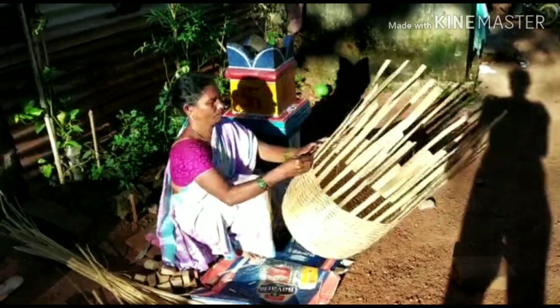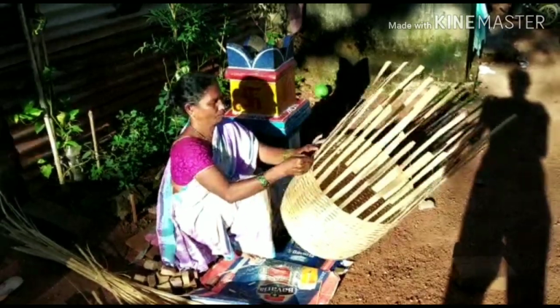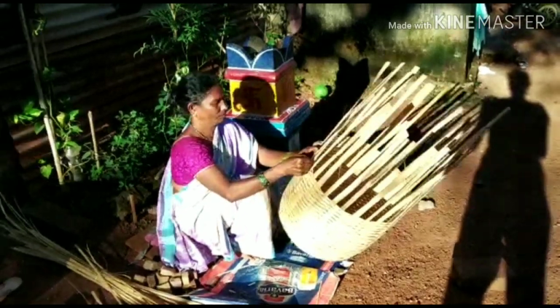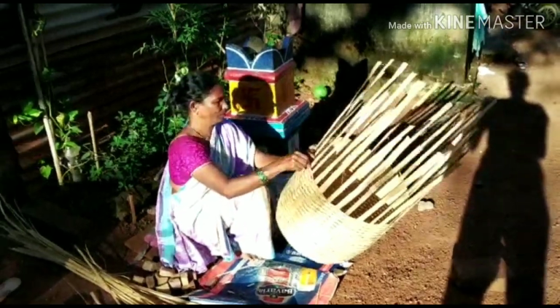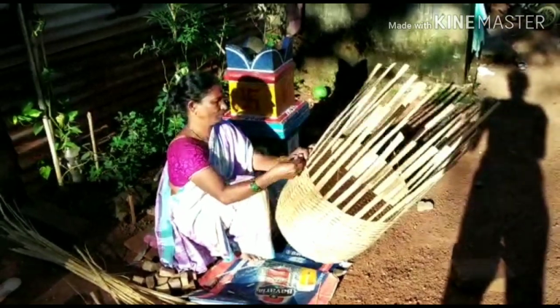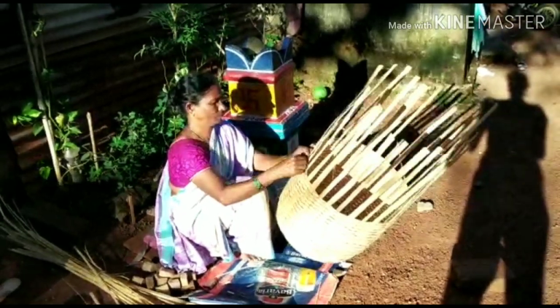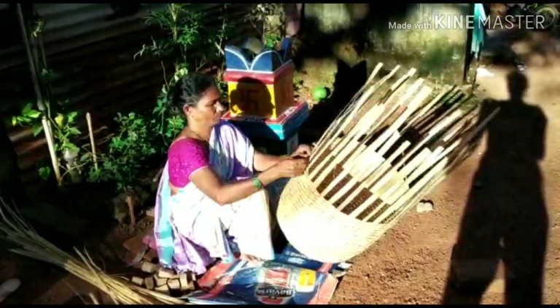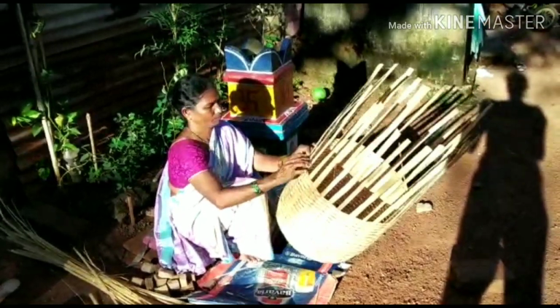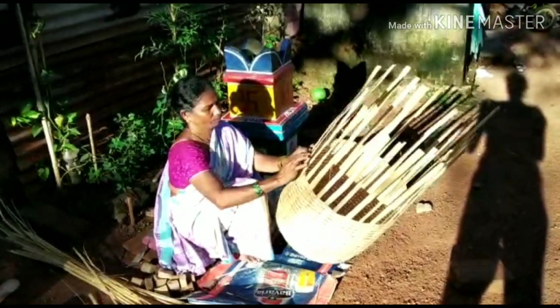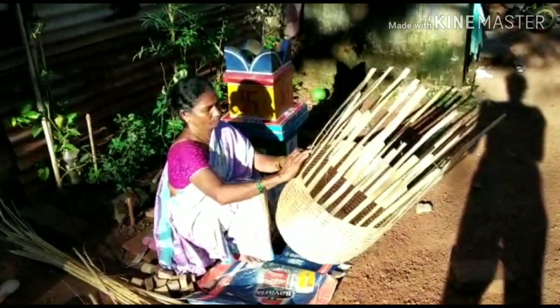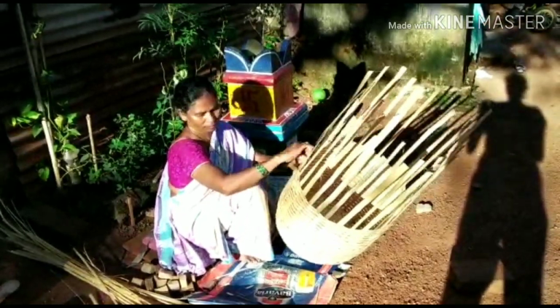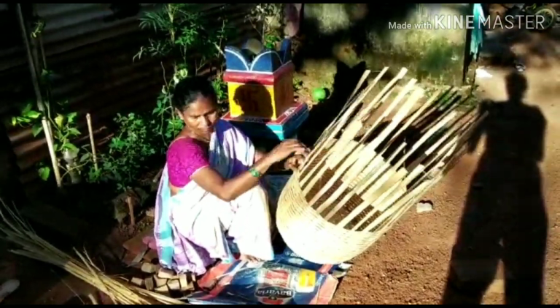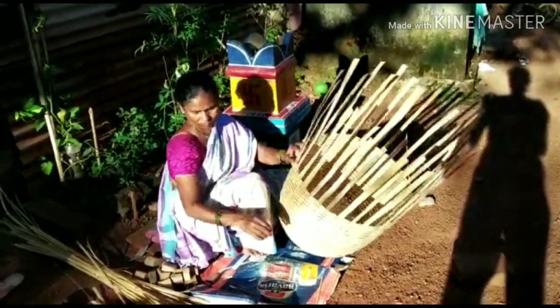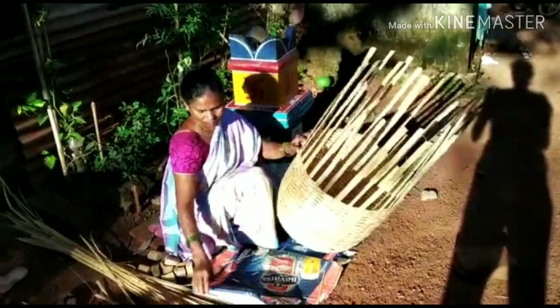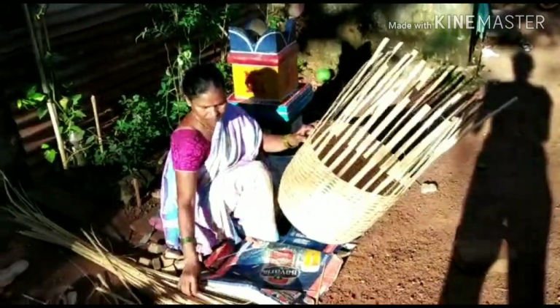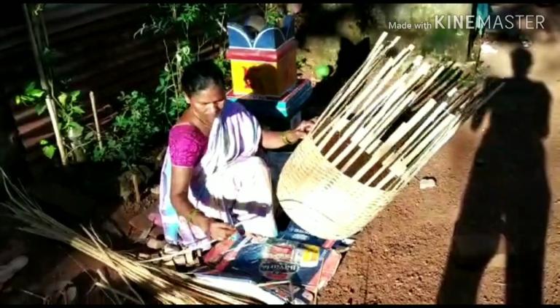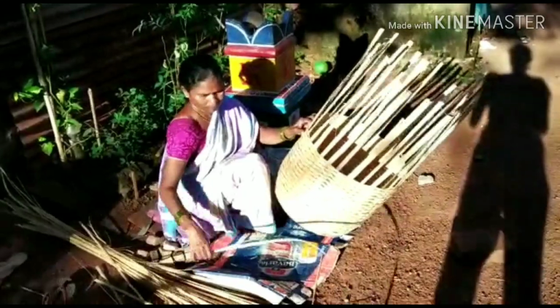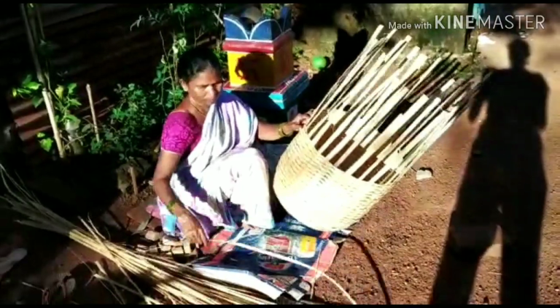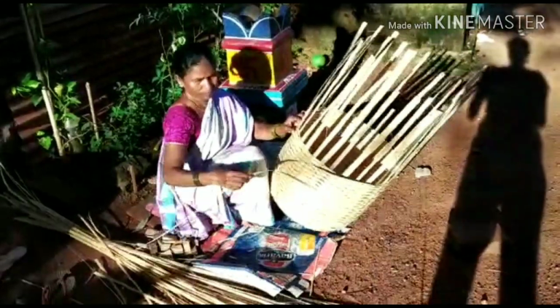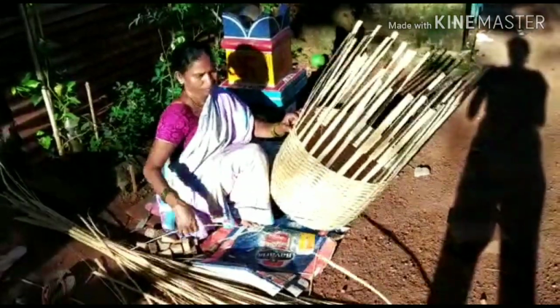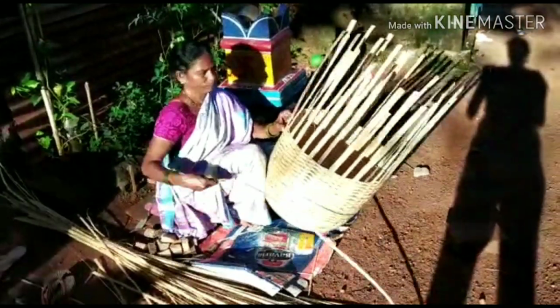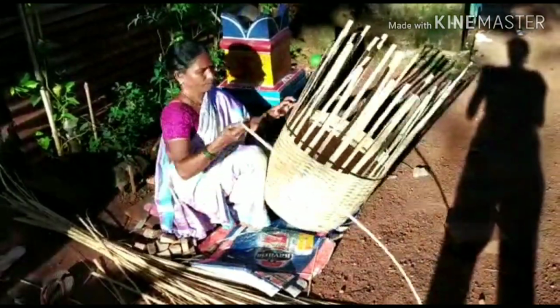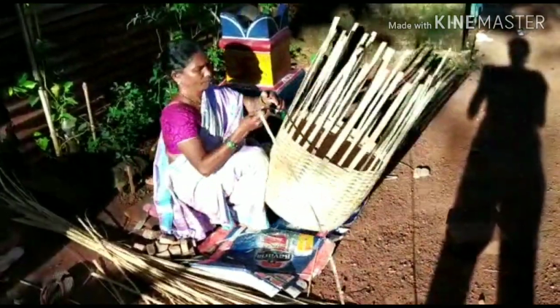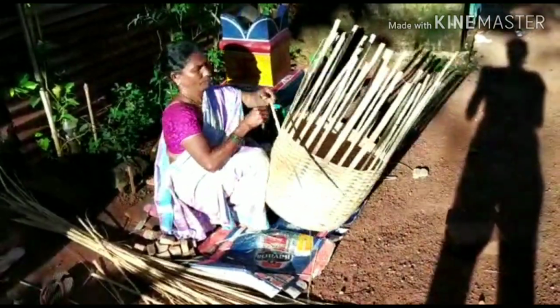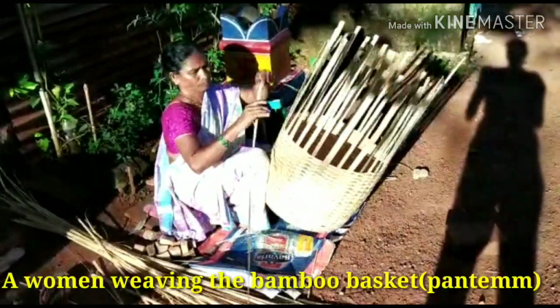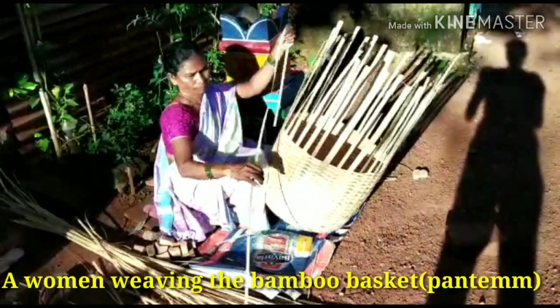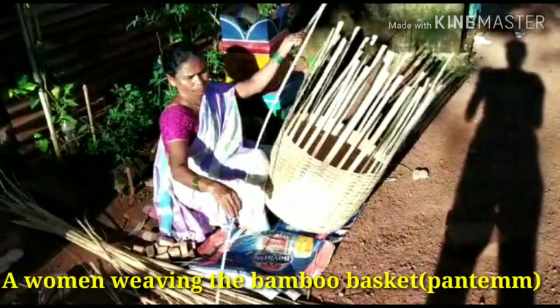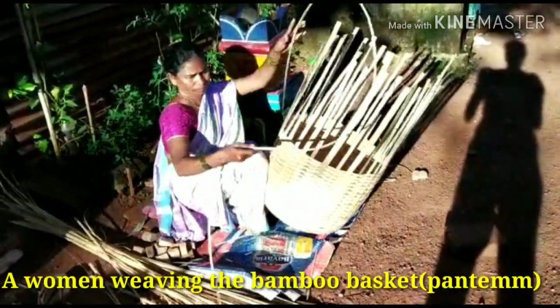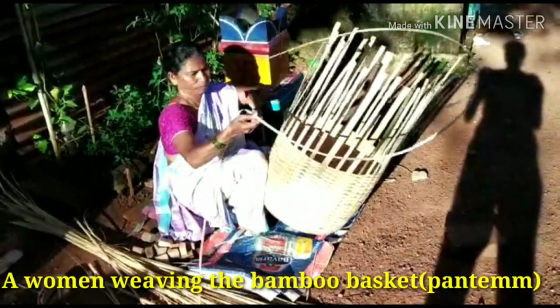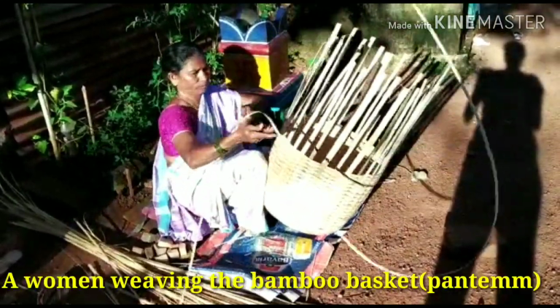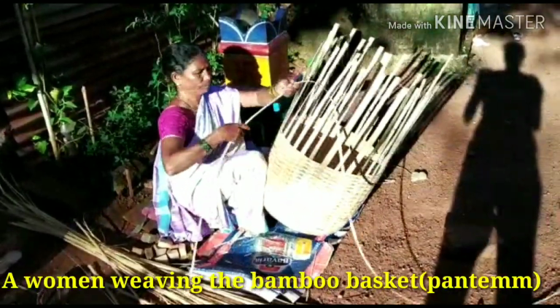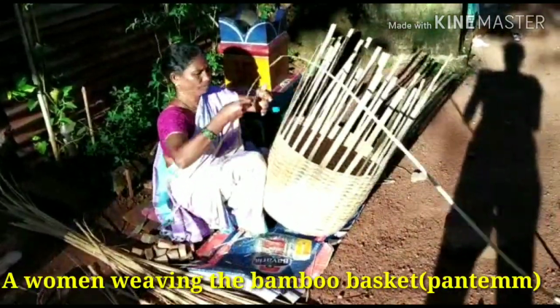The cane woven basket is also used by fisher folks and vendors.